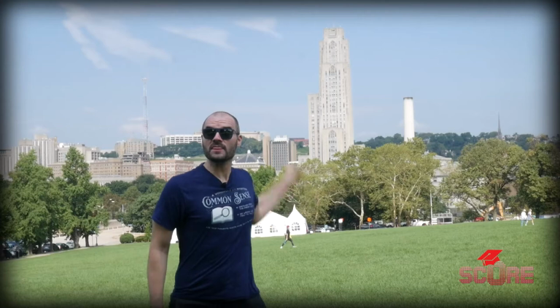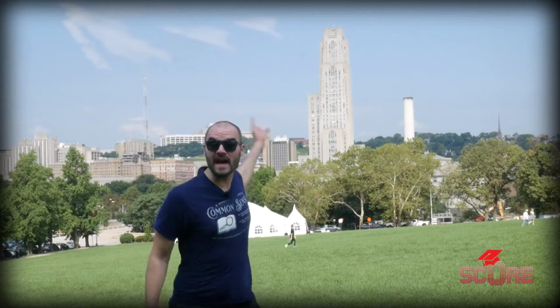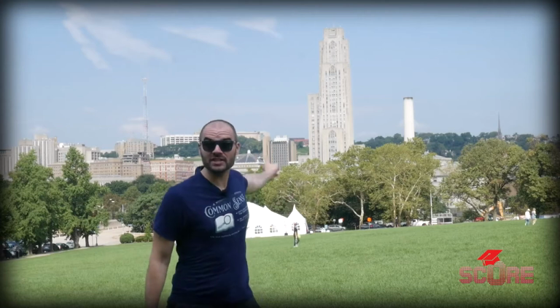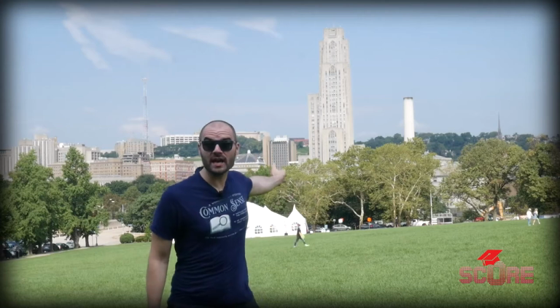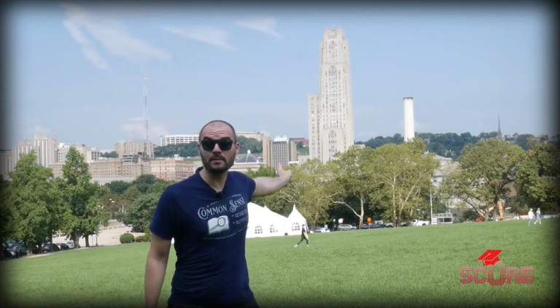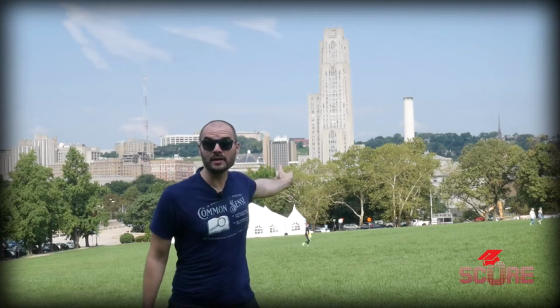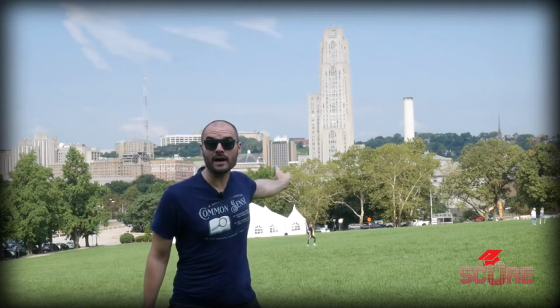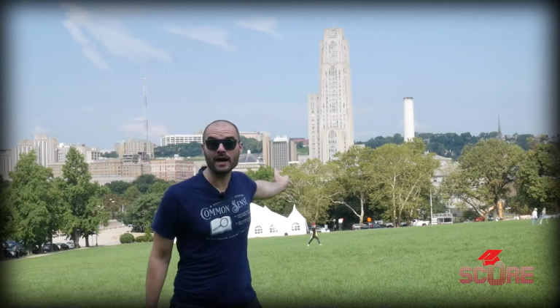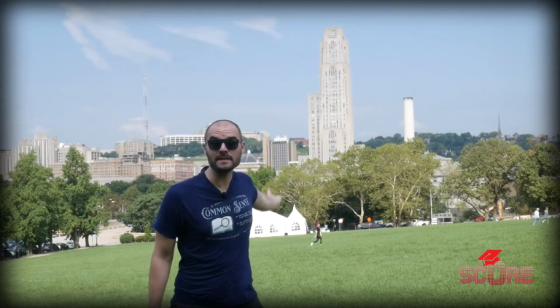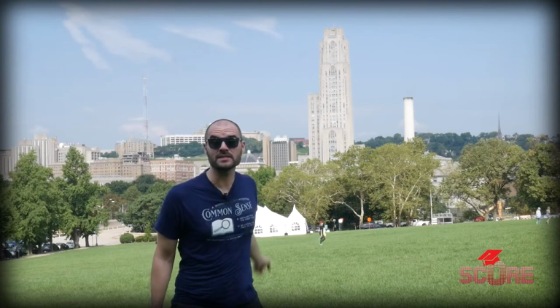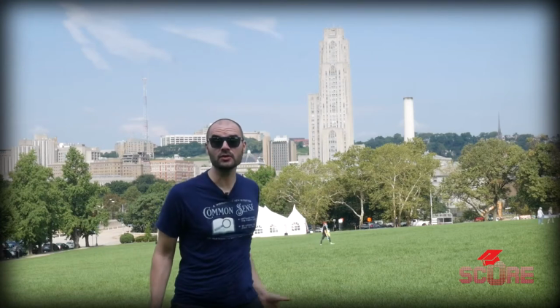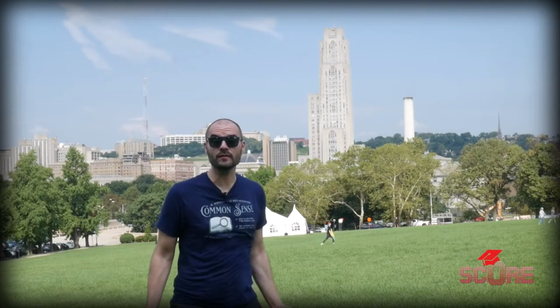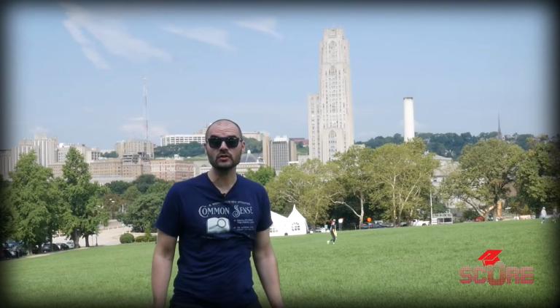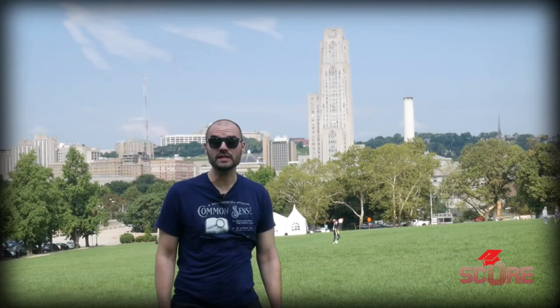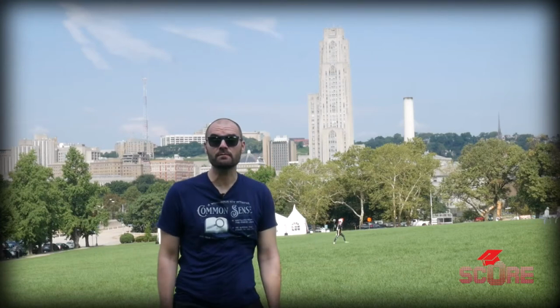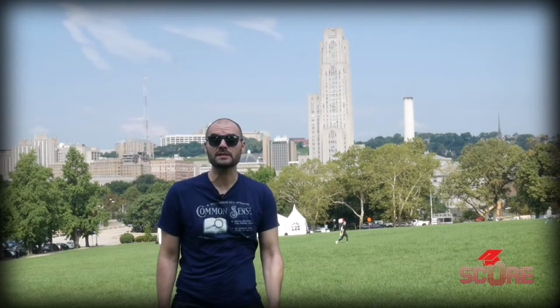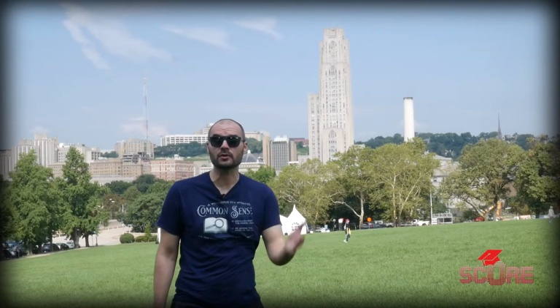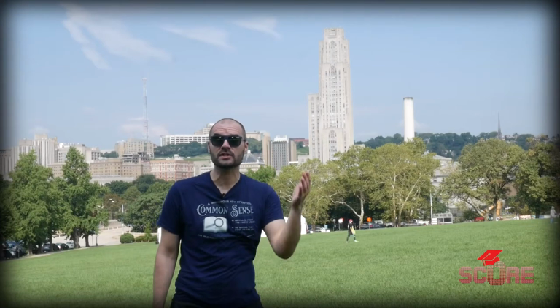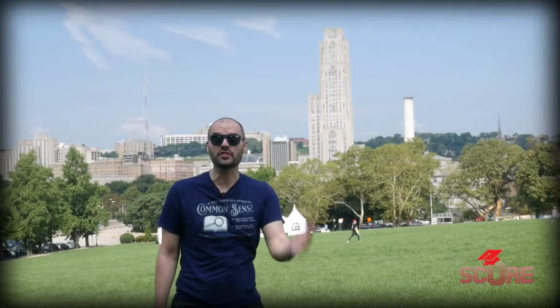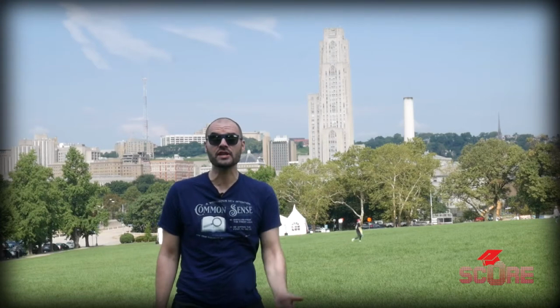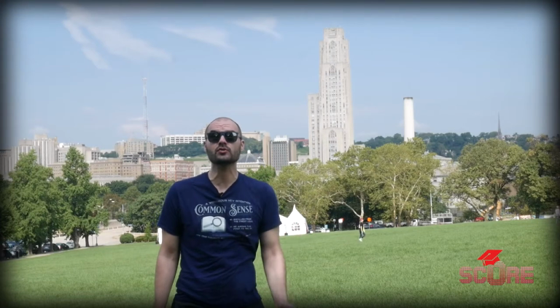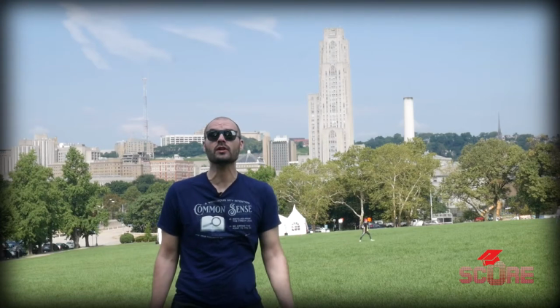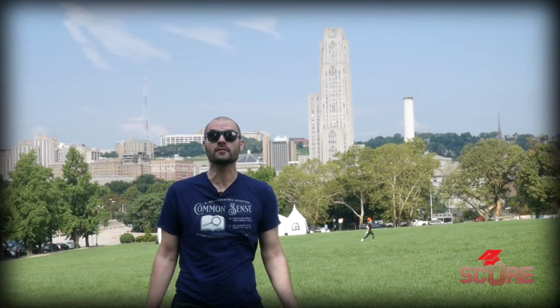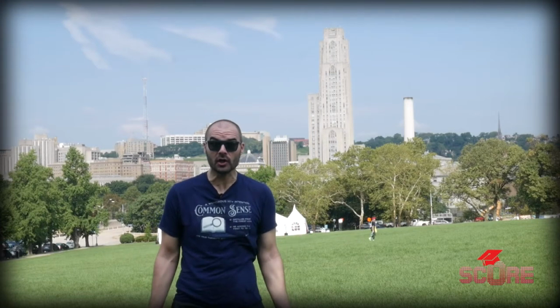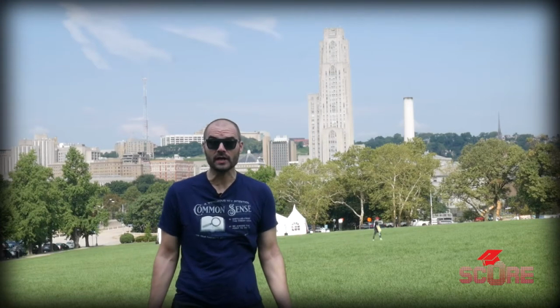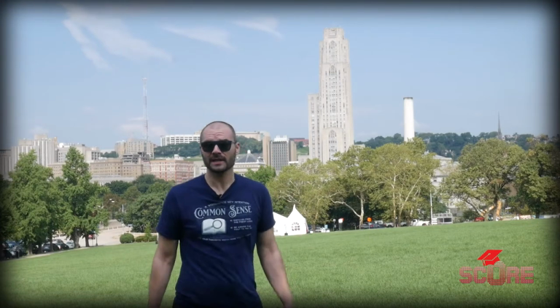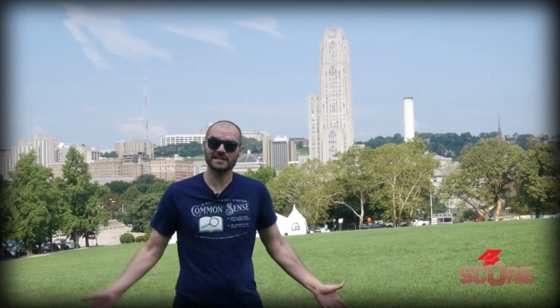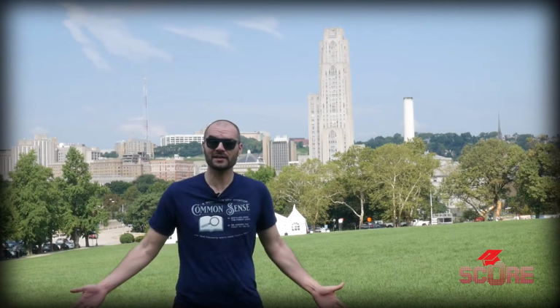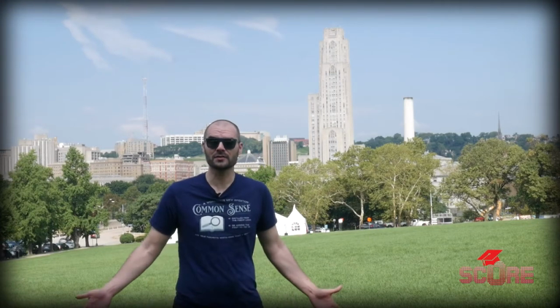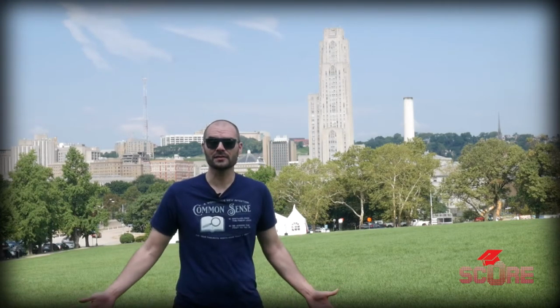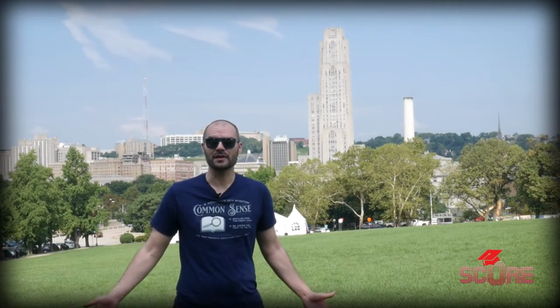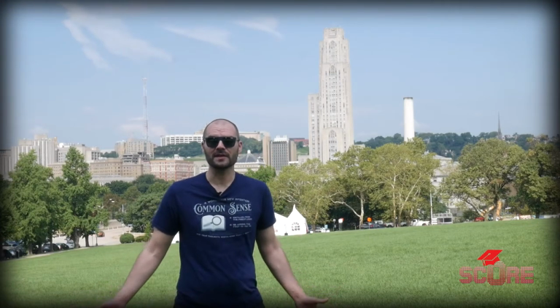That giant building behind me is the University of Pittsburgh's Cathedral of Learning. Let's get a closer look.